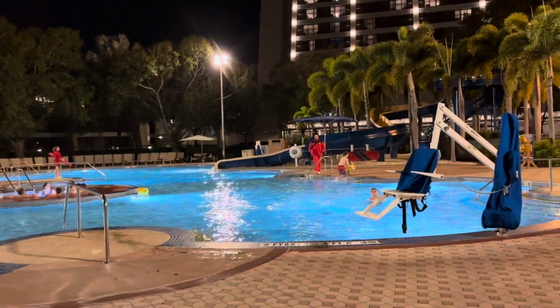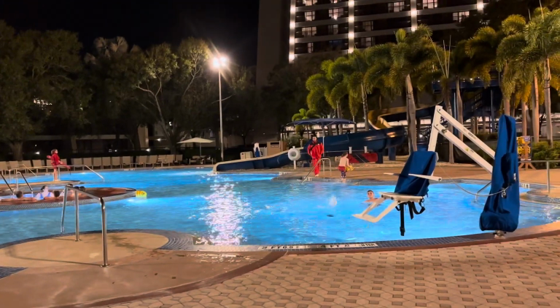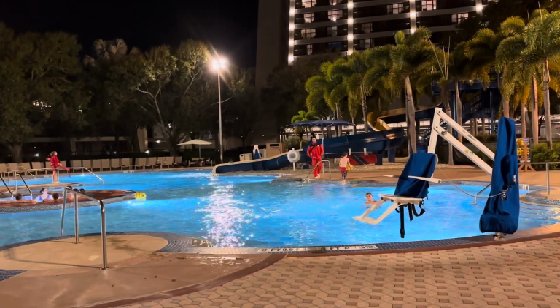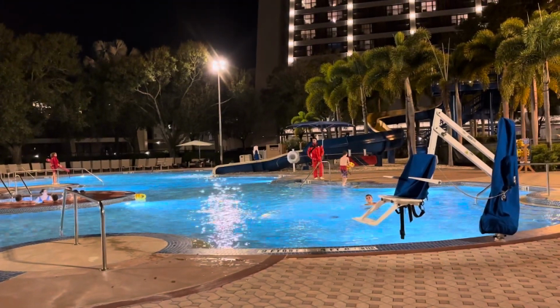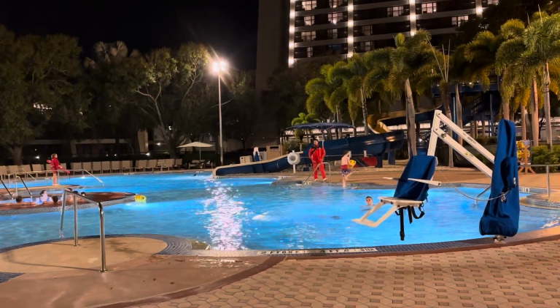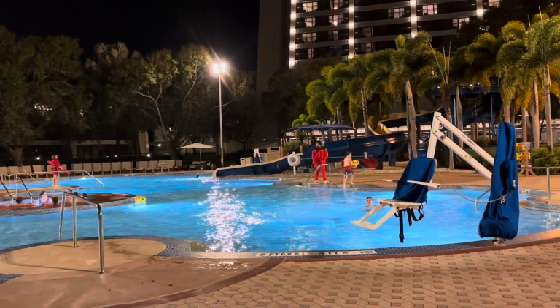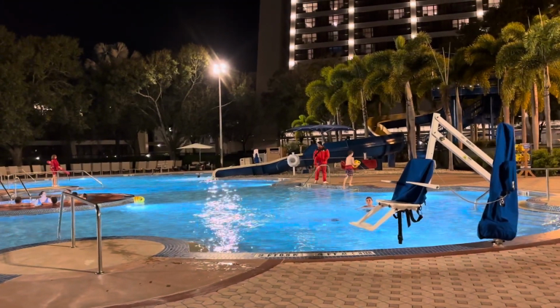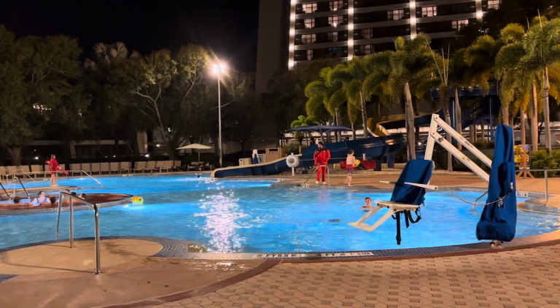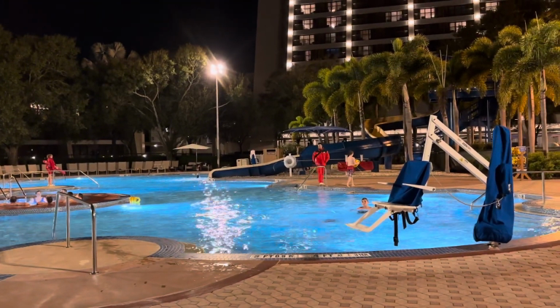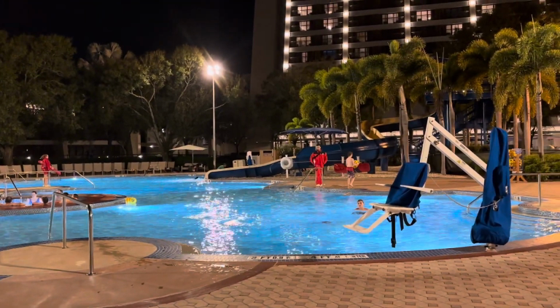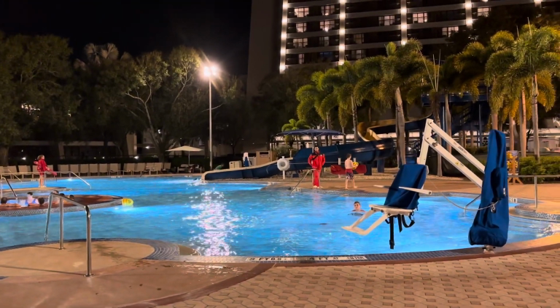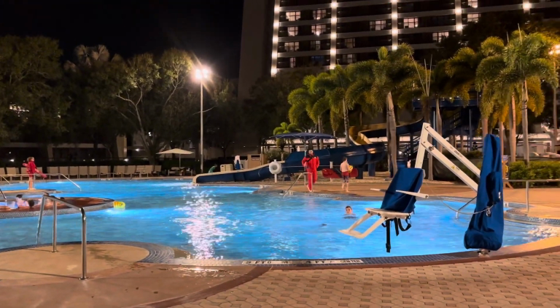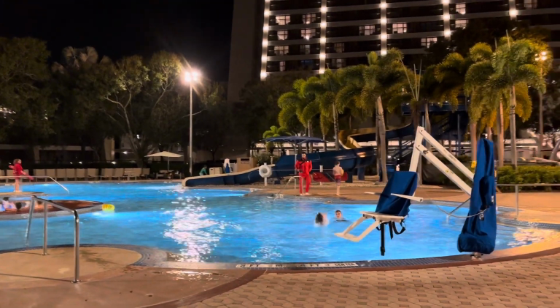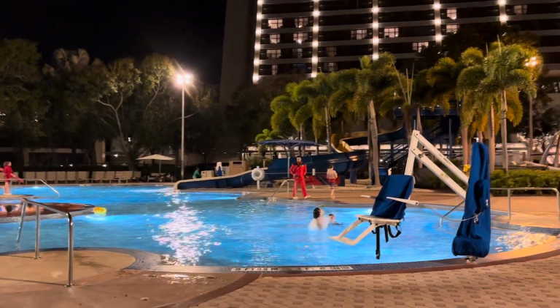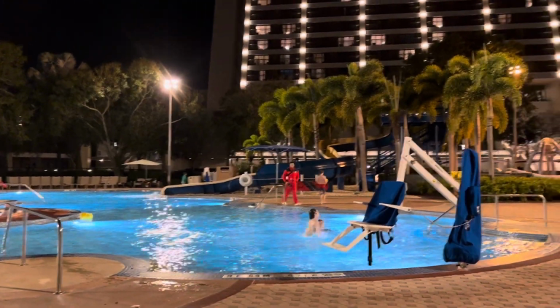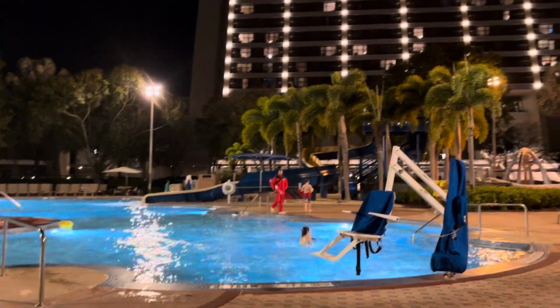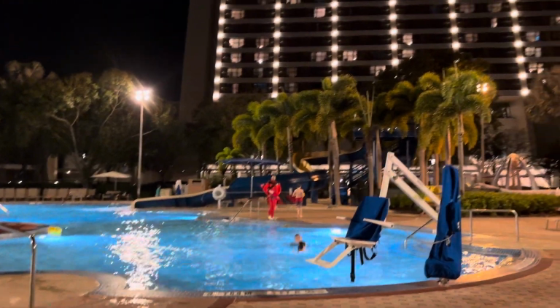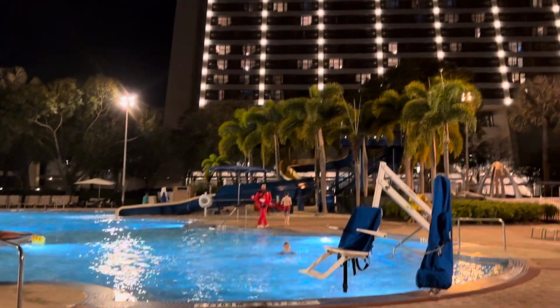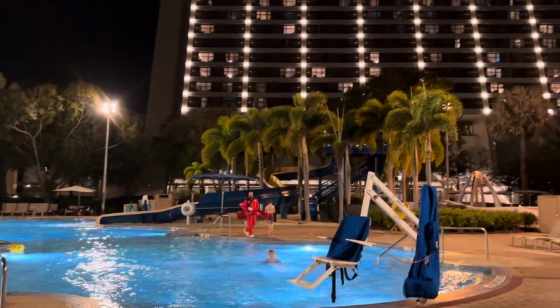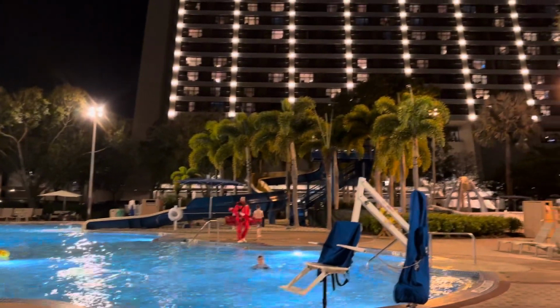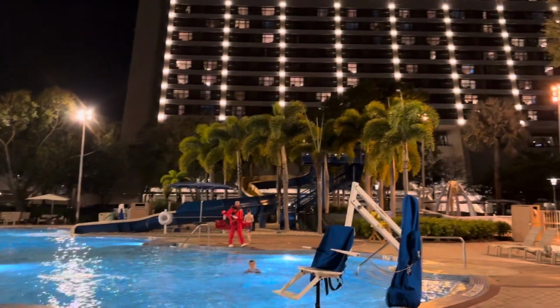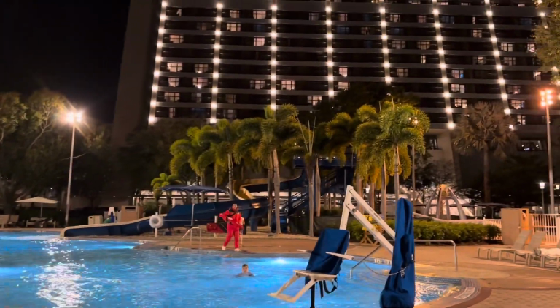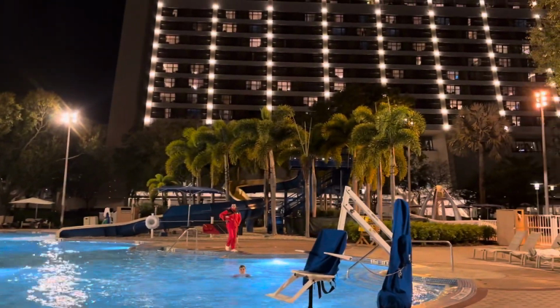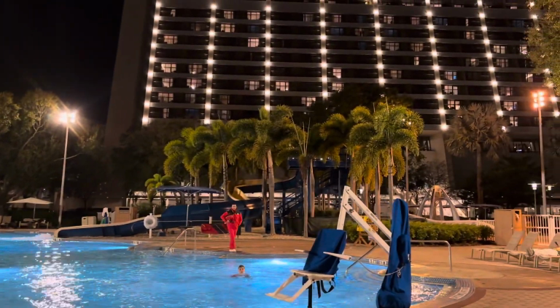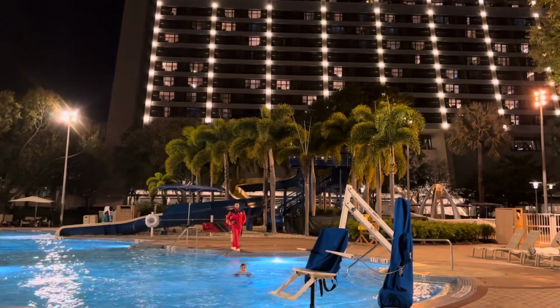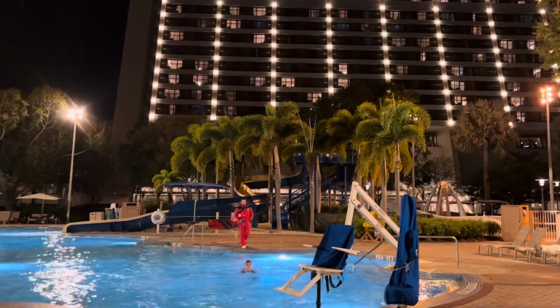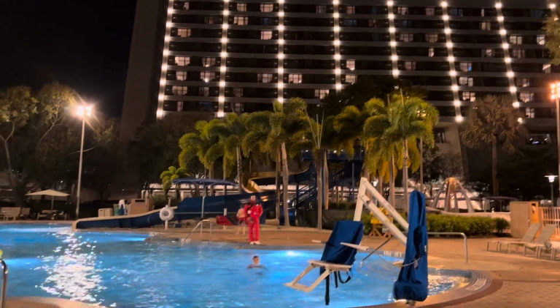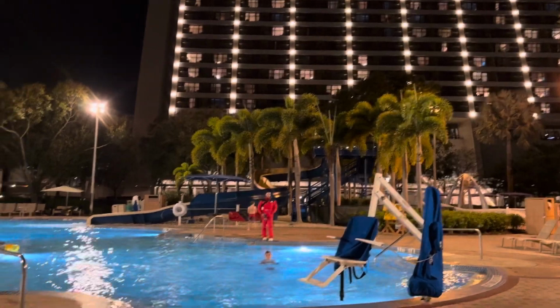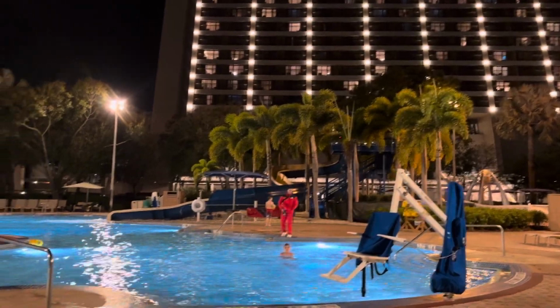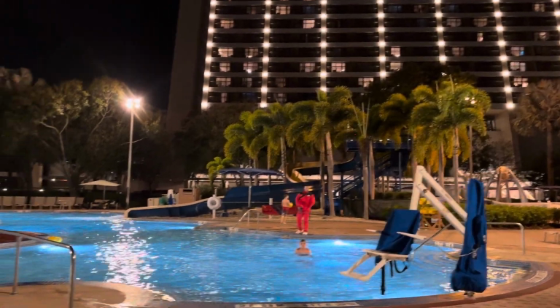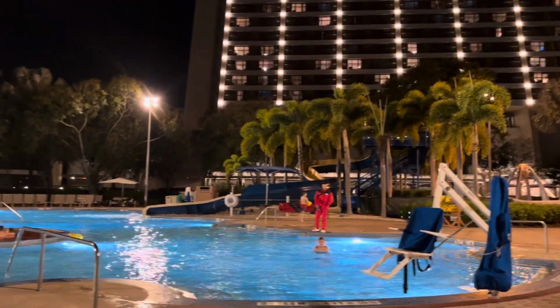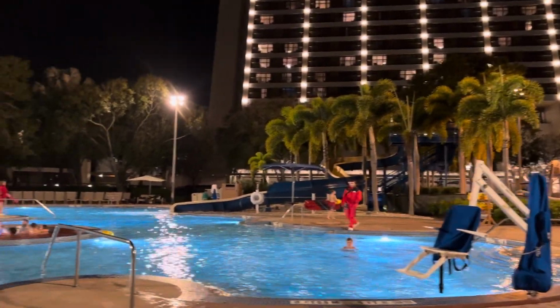Hey guys, you're from Floral Parks out of the dark. Listen, we're at the back of the Contemporary. As you can see, we're inside the main pool area.